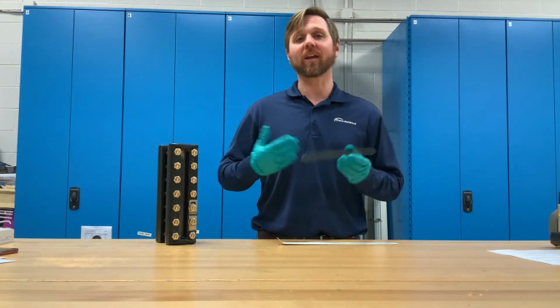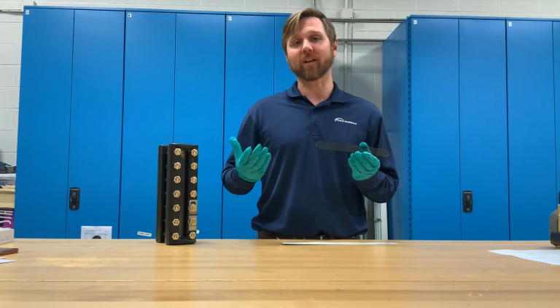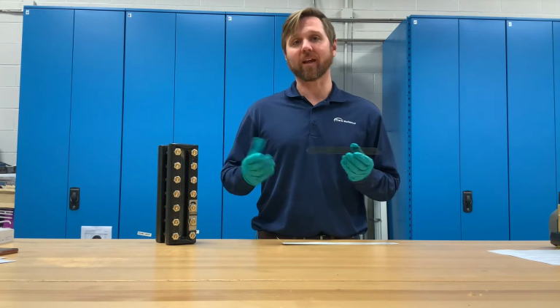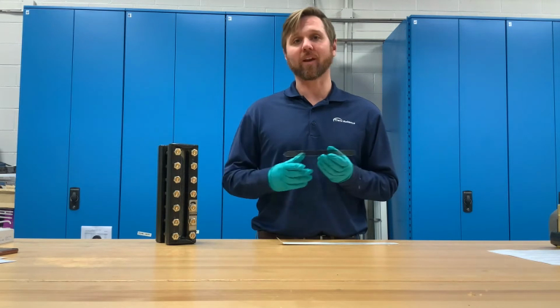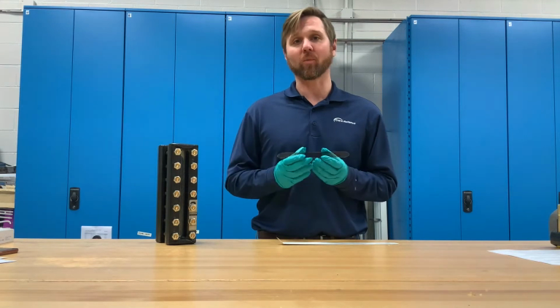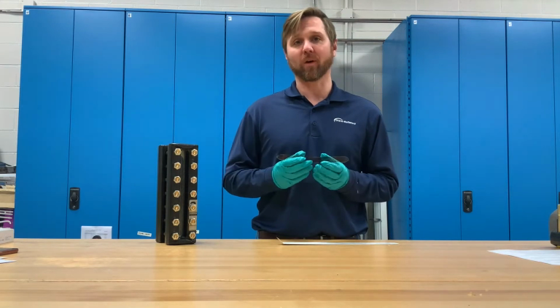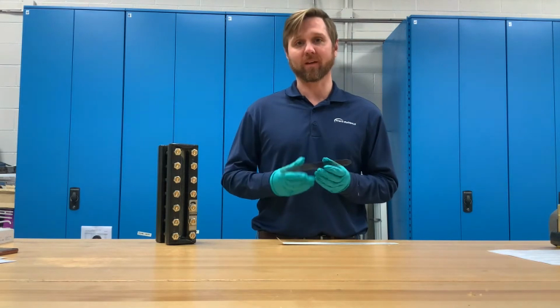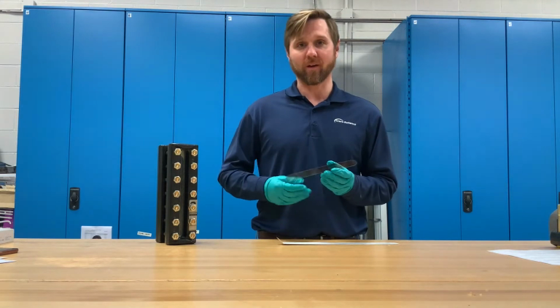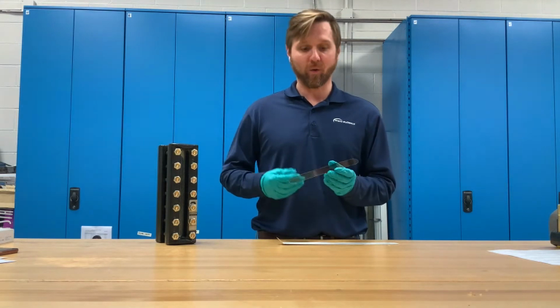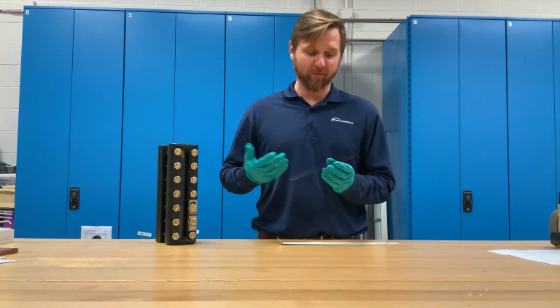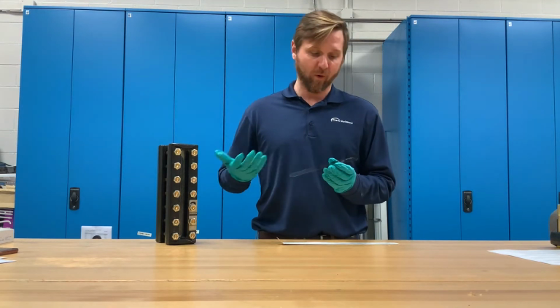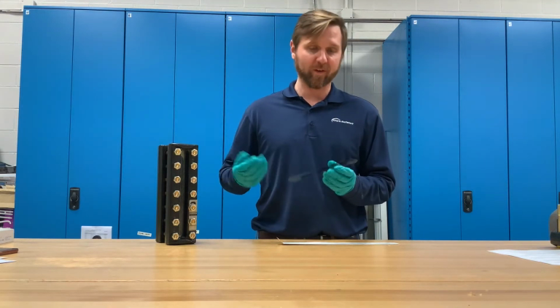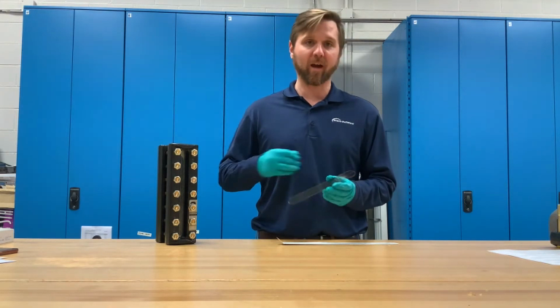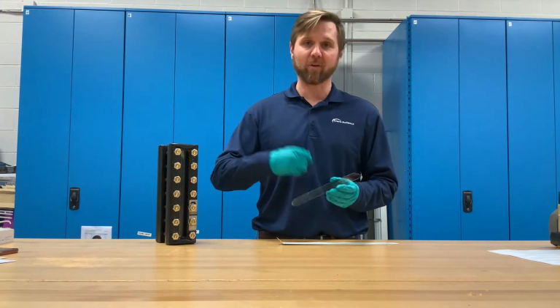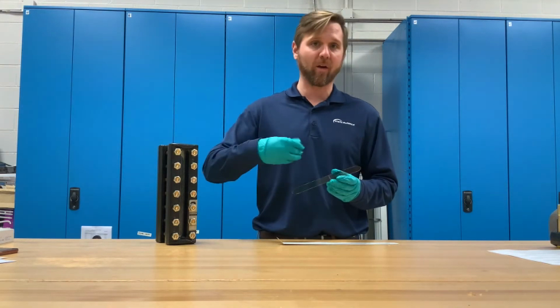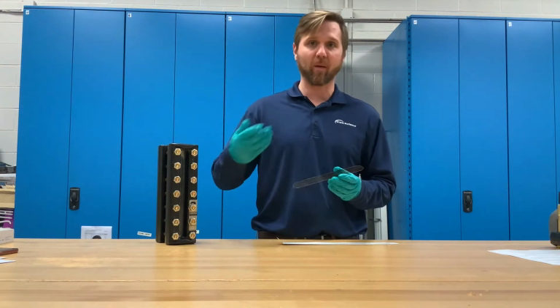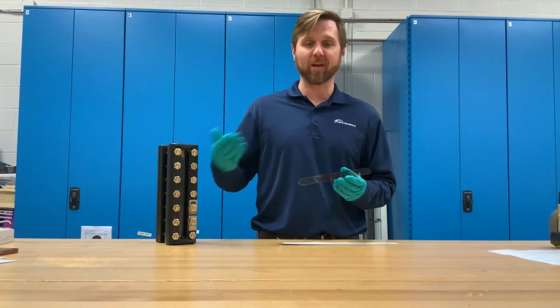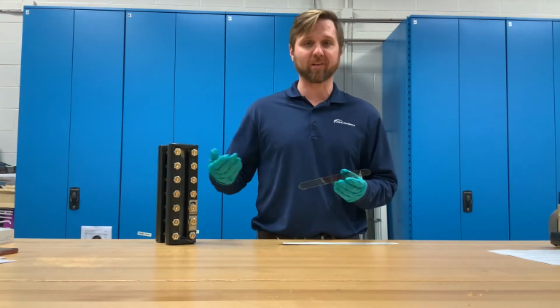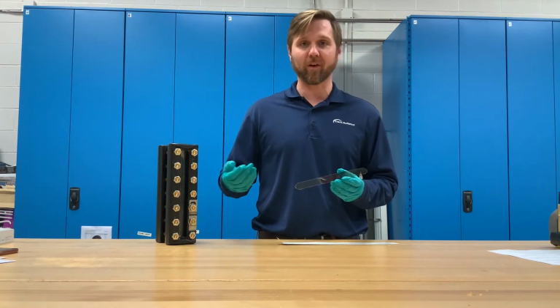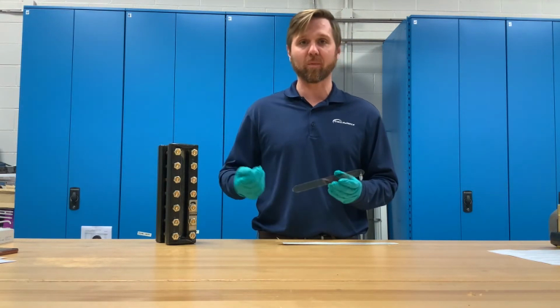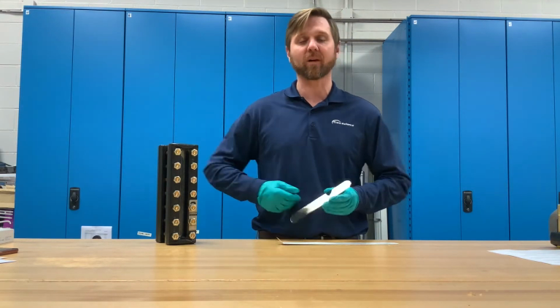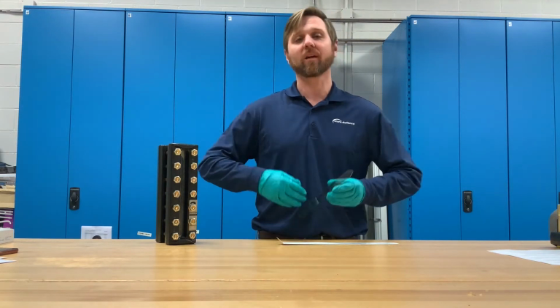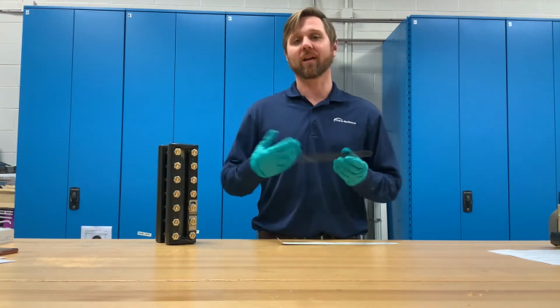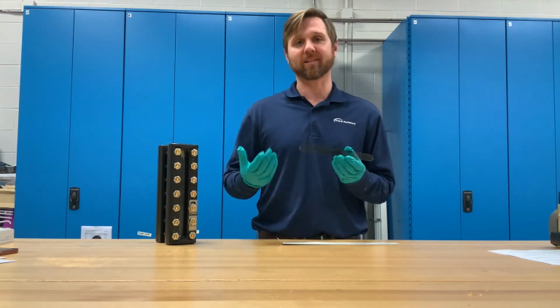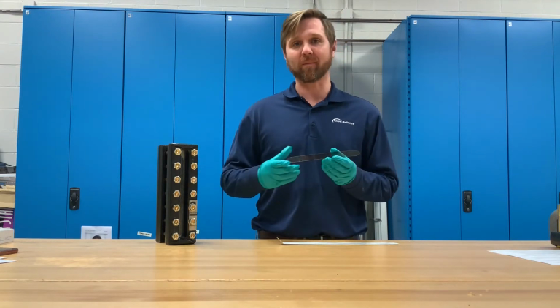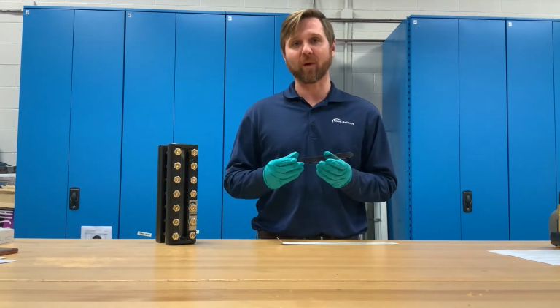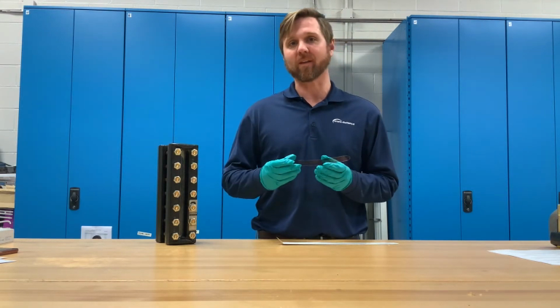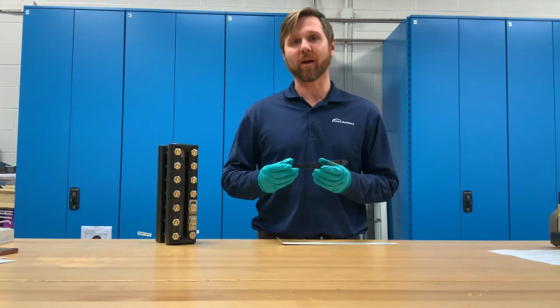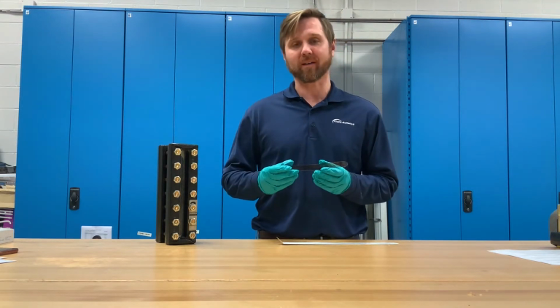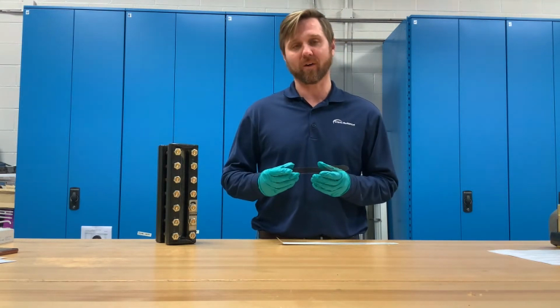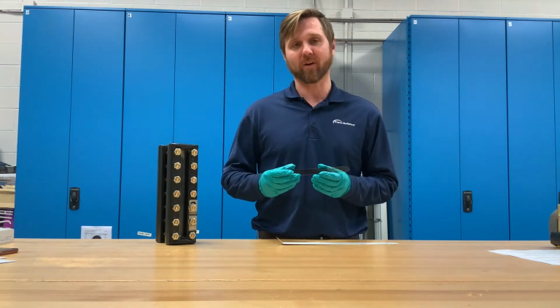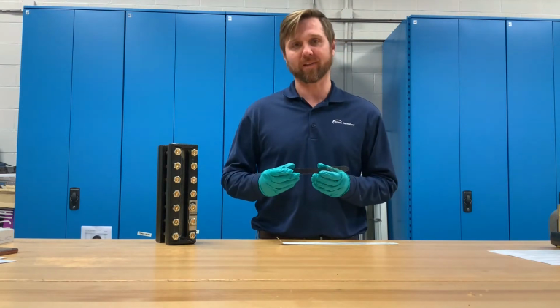Think of it like a notebook — if over time you're tearing out pages of a notebook, that's the same way that mica deteriorates.